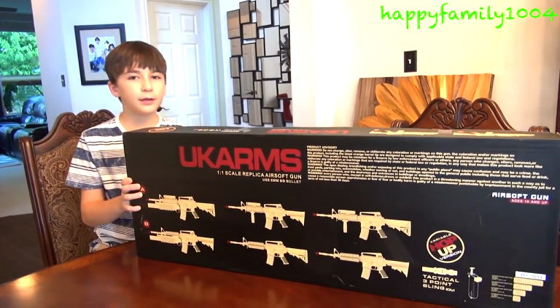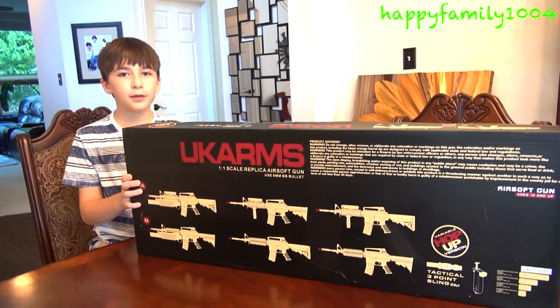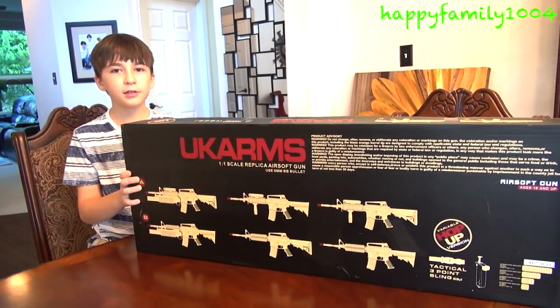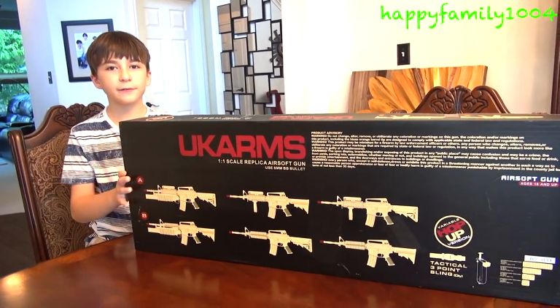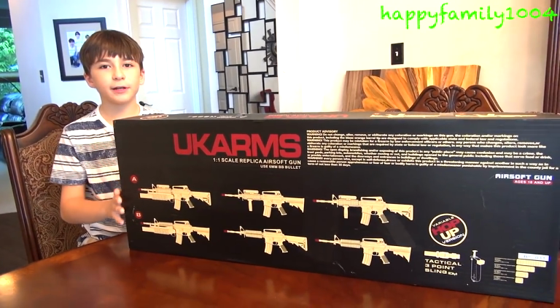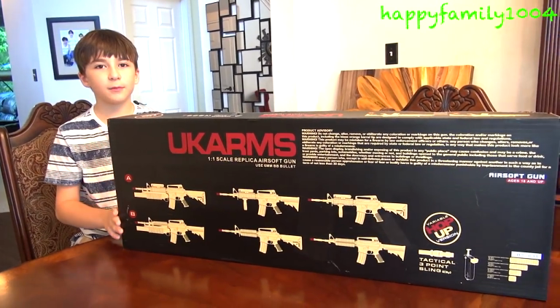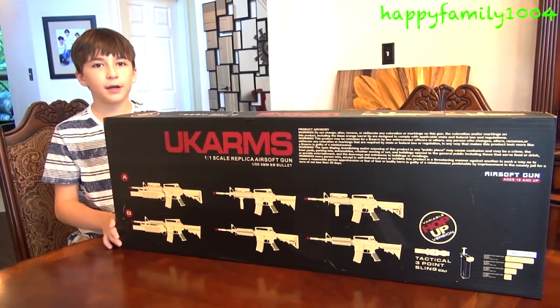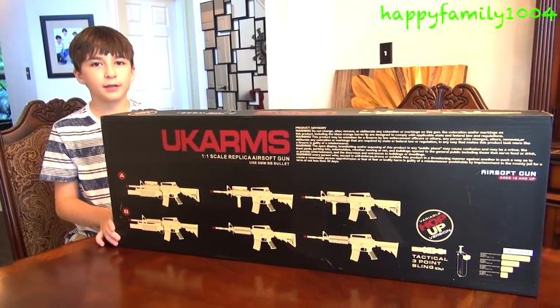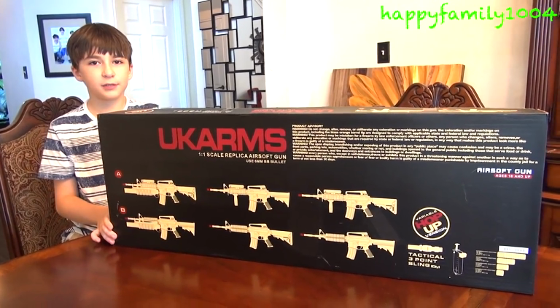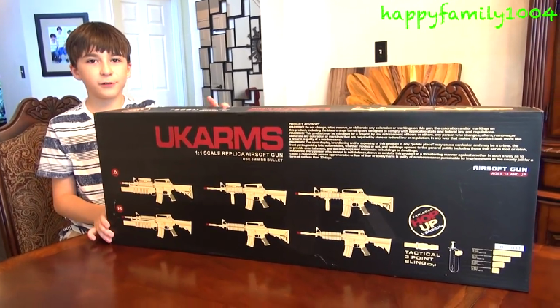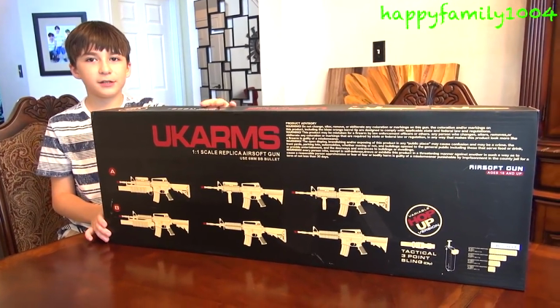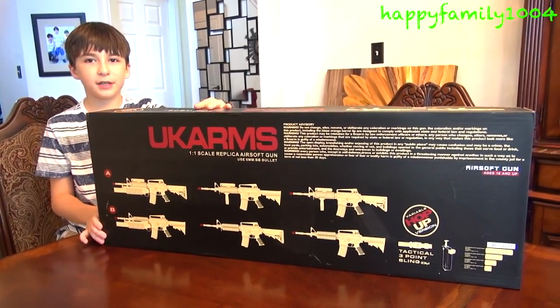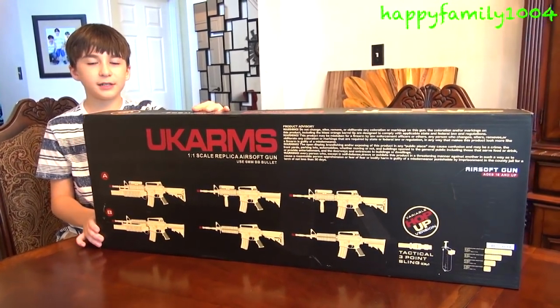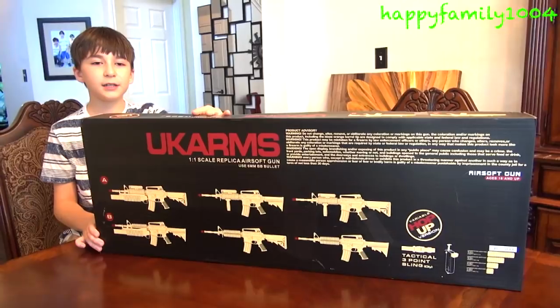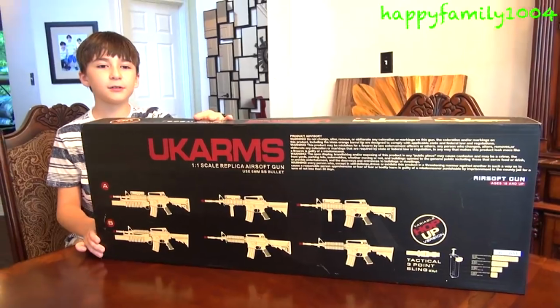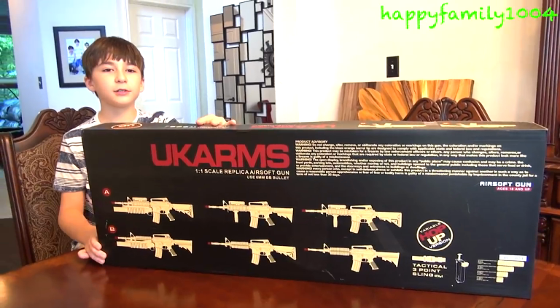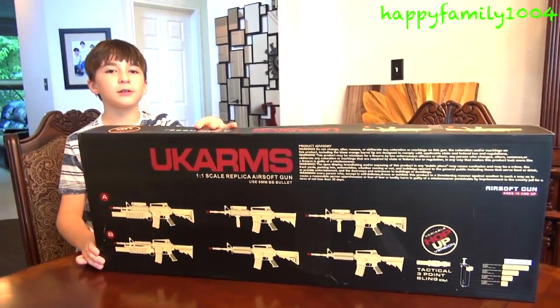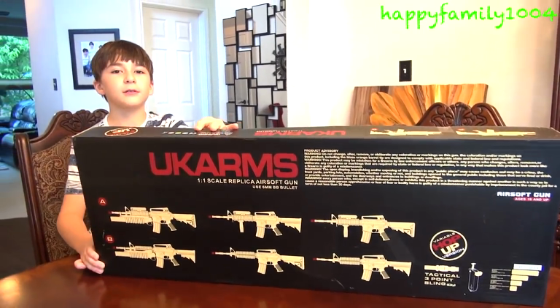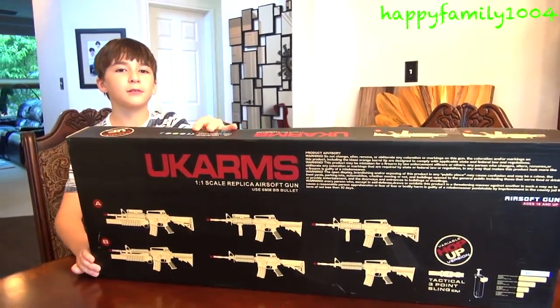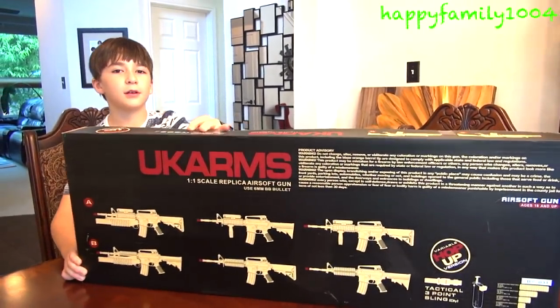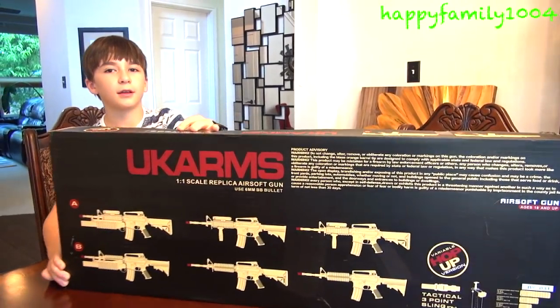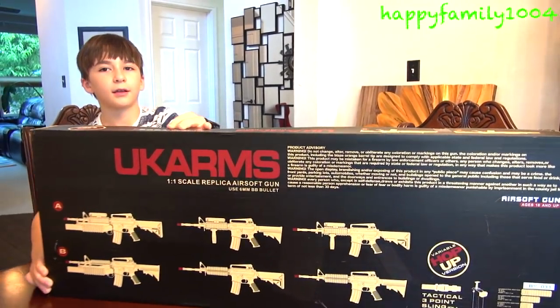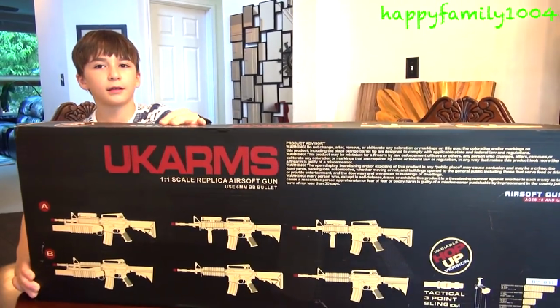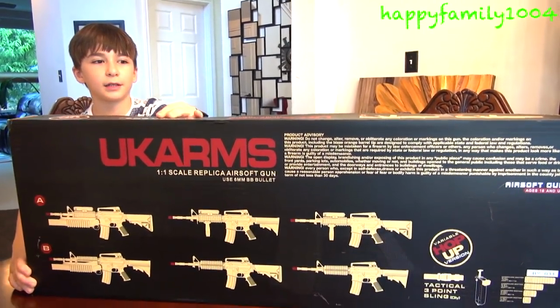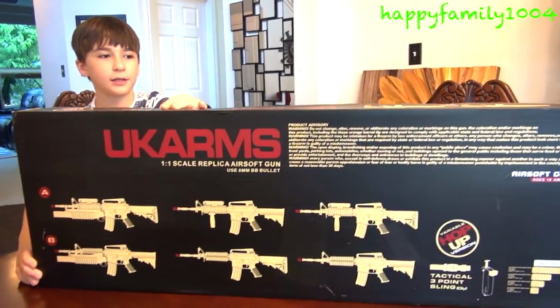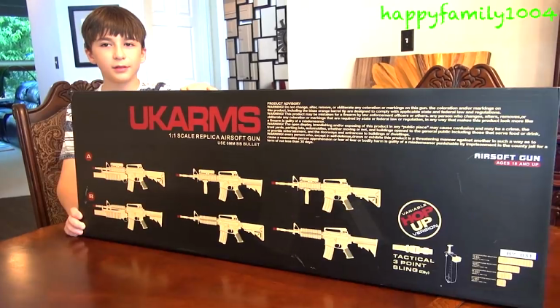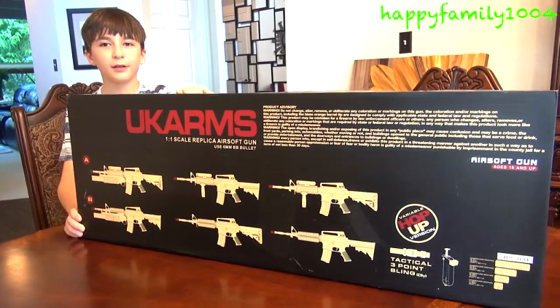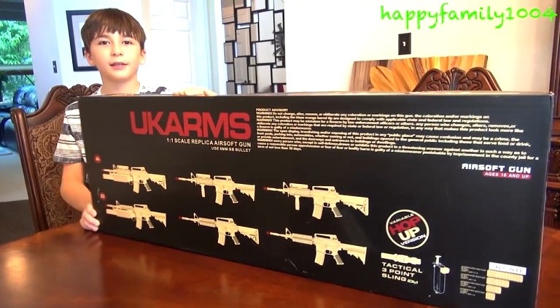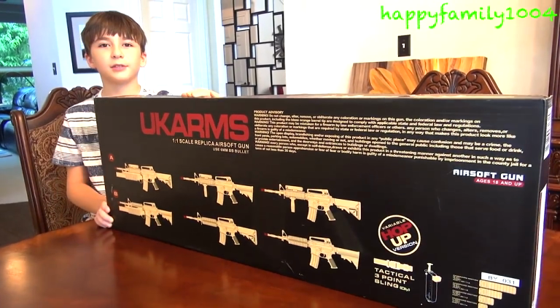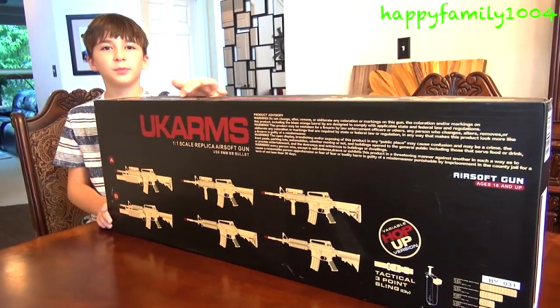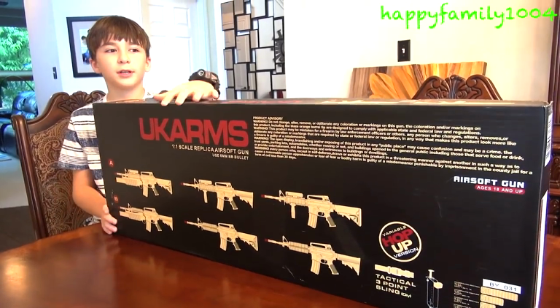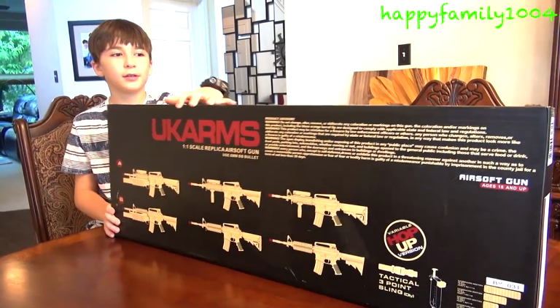Here's the front of the box. It's for ages 18 and older. Okay, let's open it.